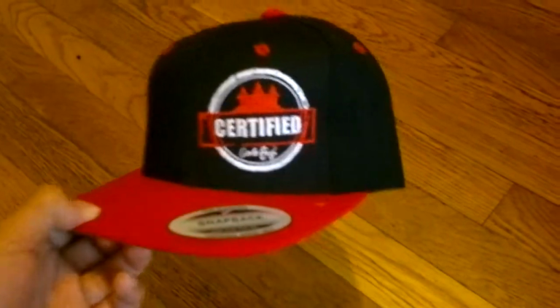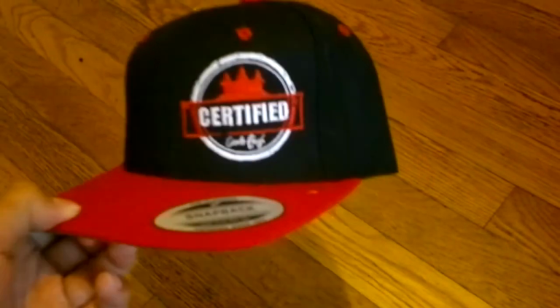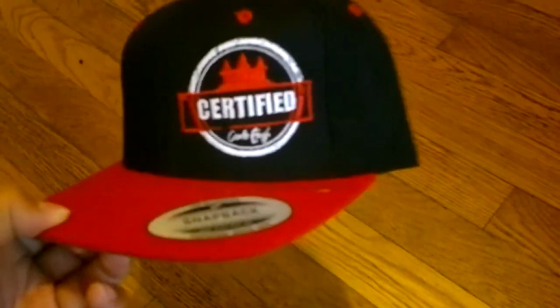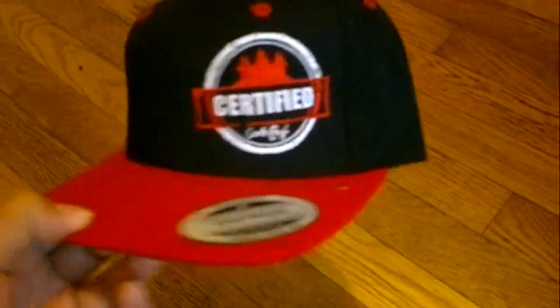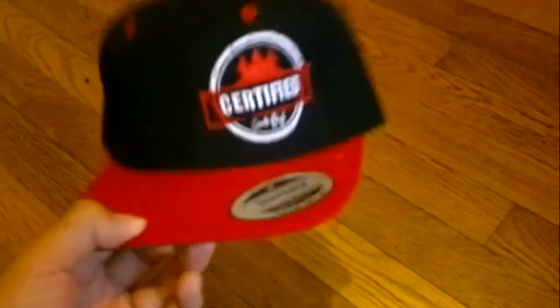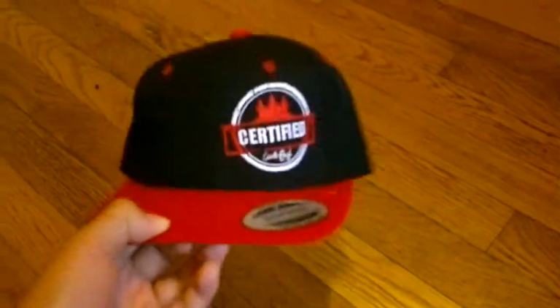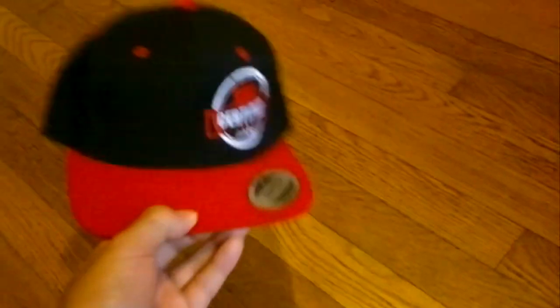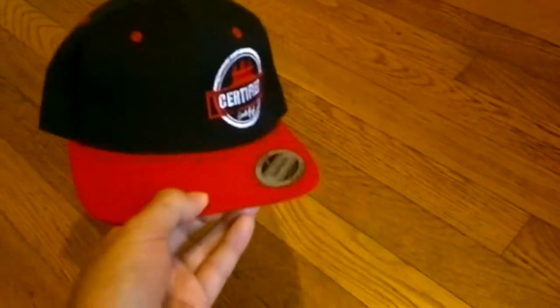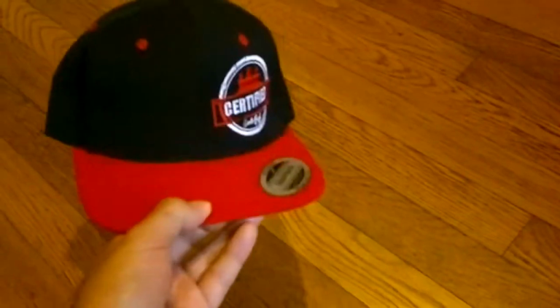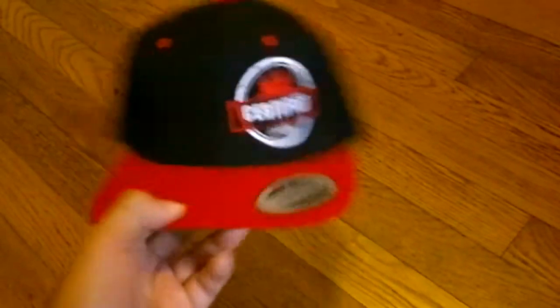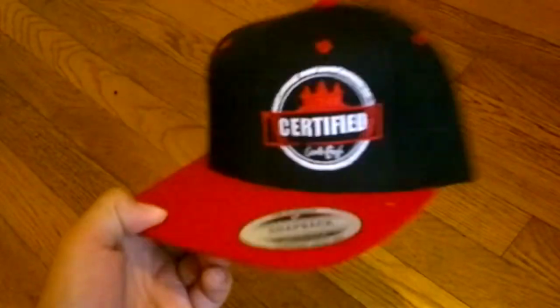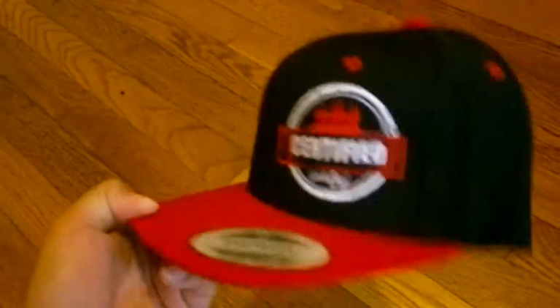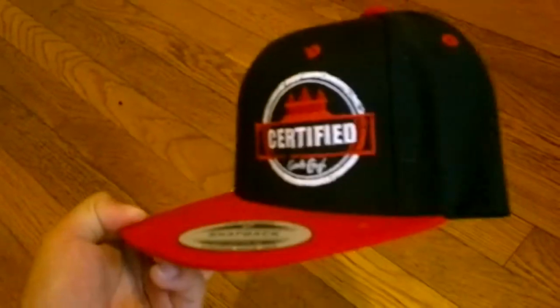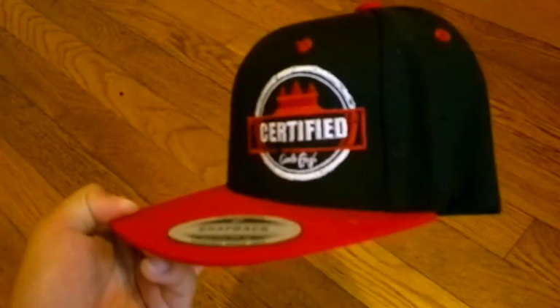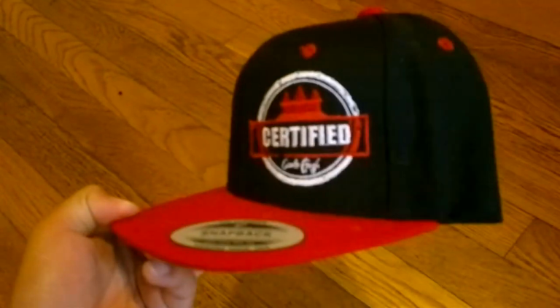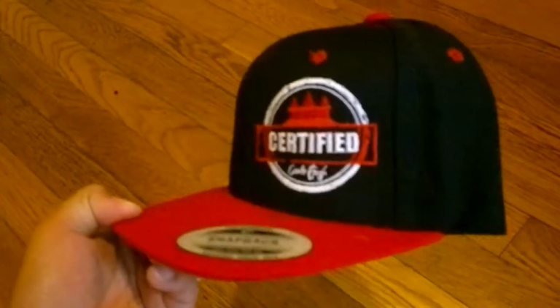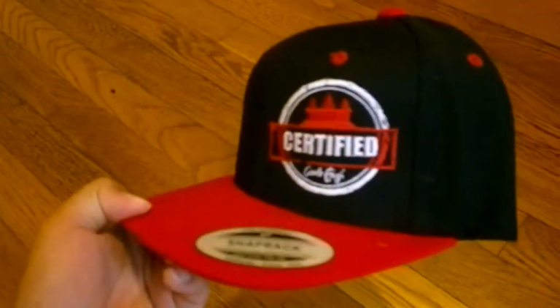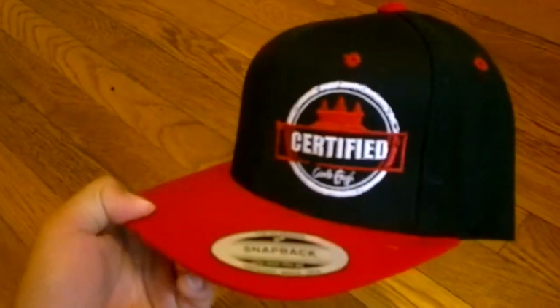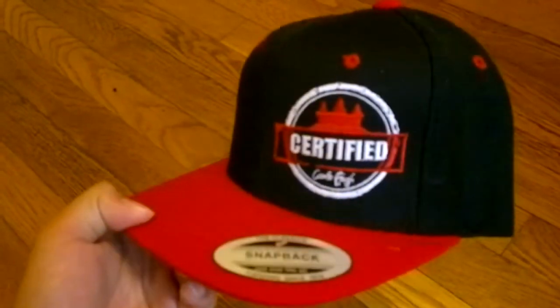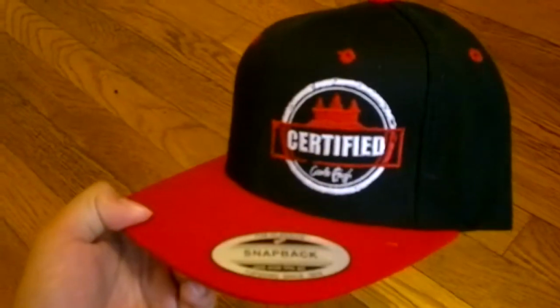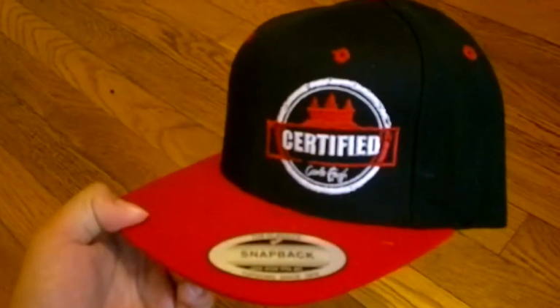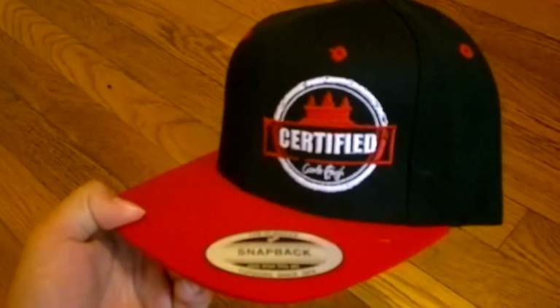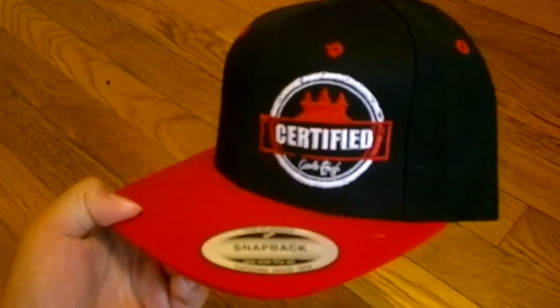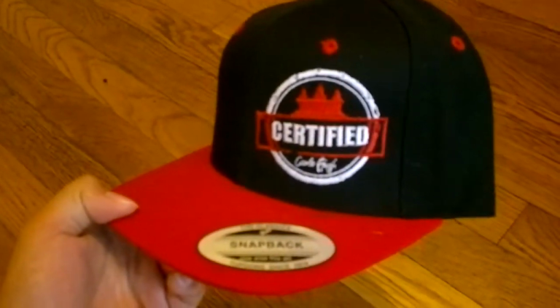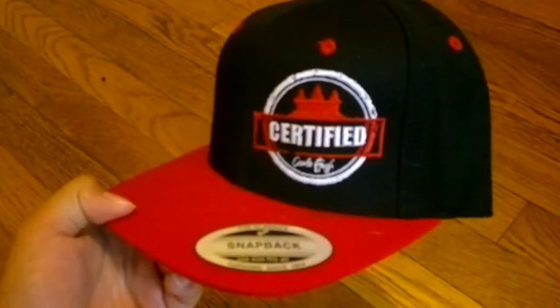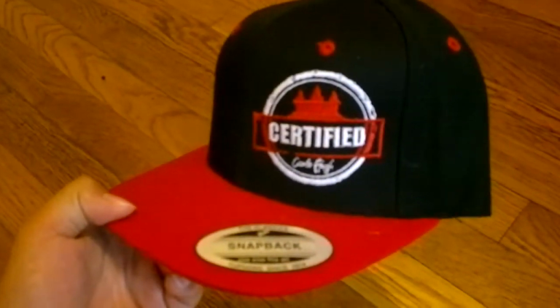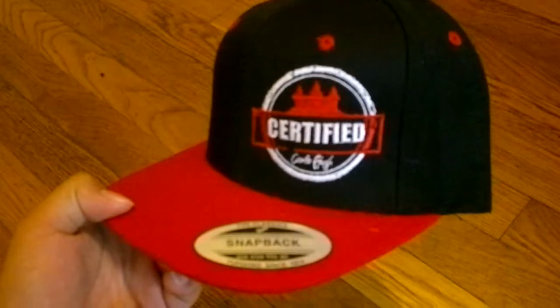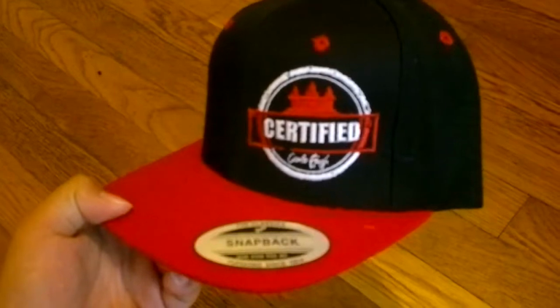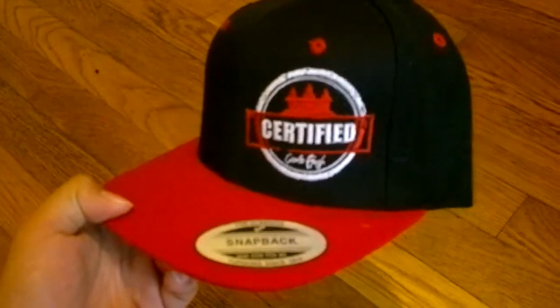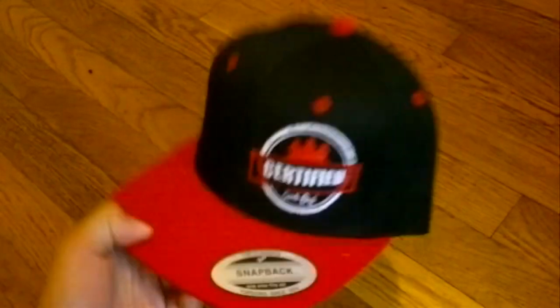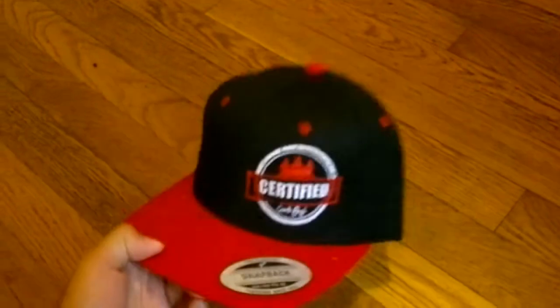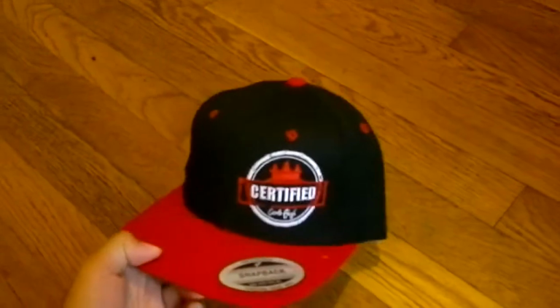All right guys, thanks for watching, and that's what the red snapback certified looks like. Thank you, bye bye.